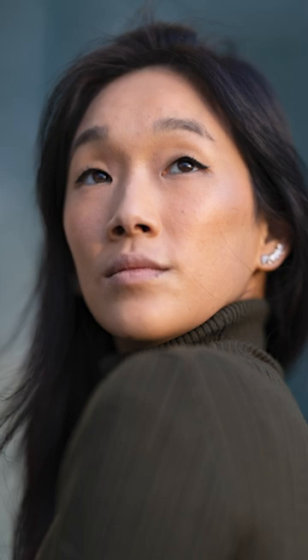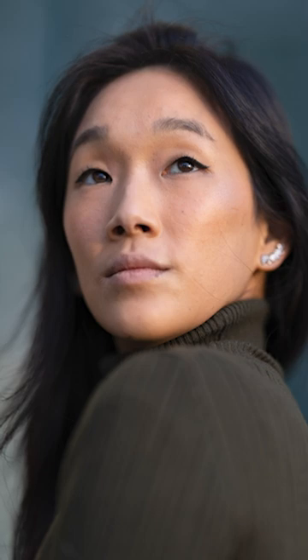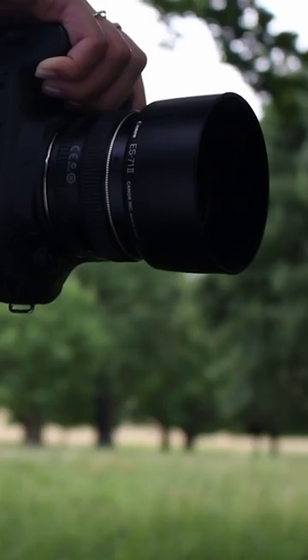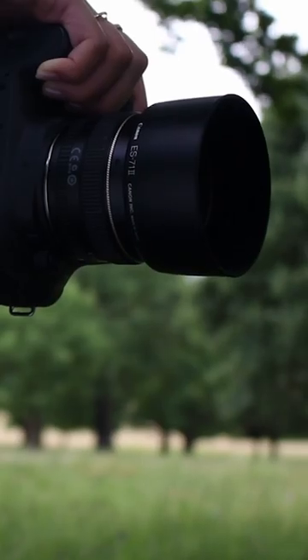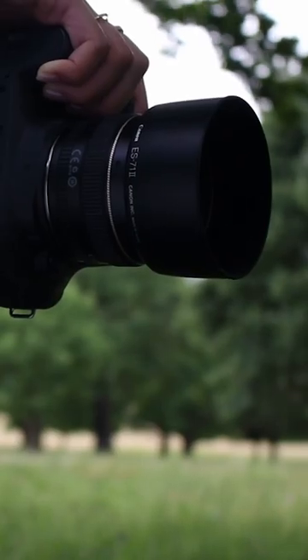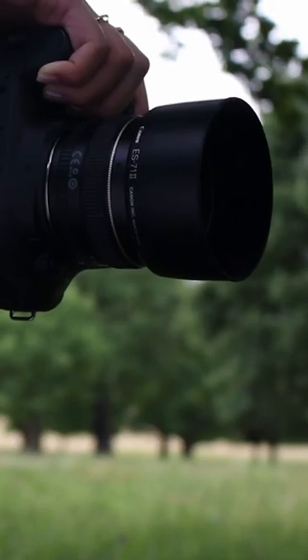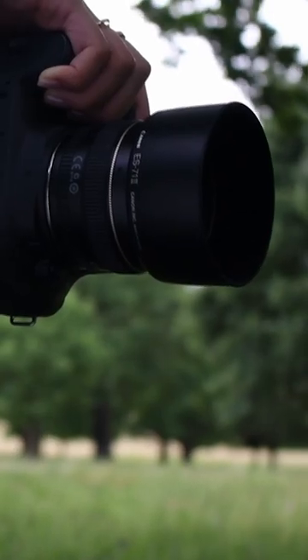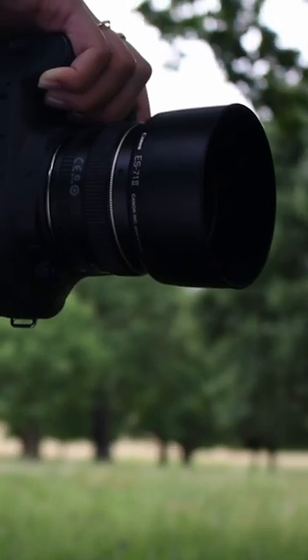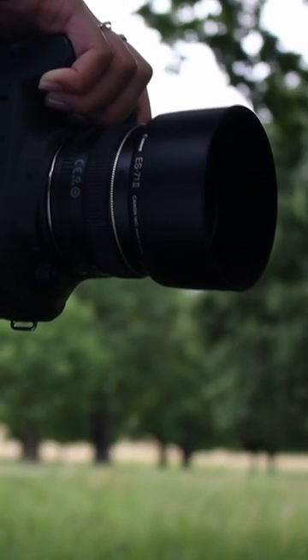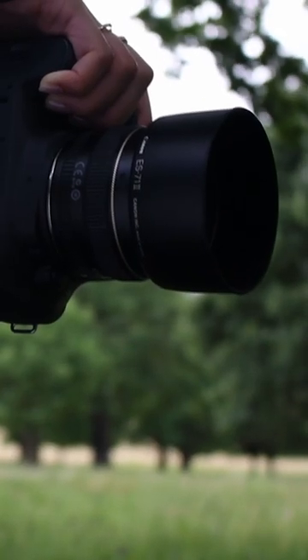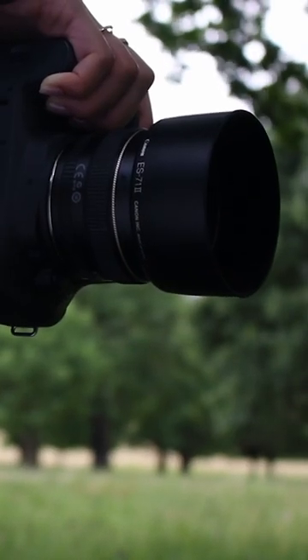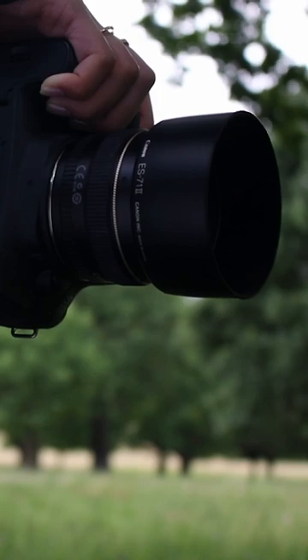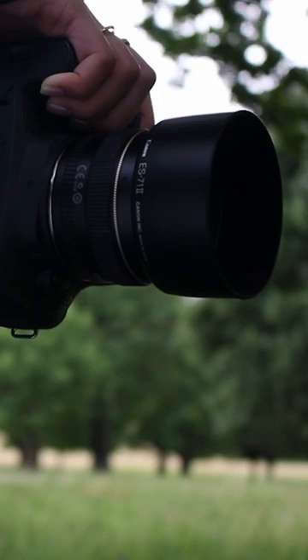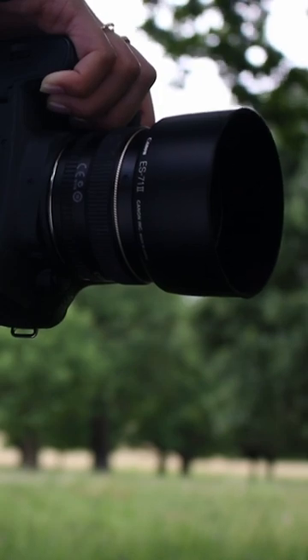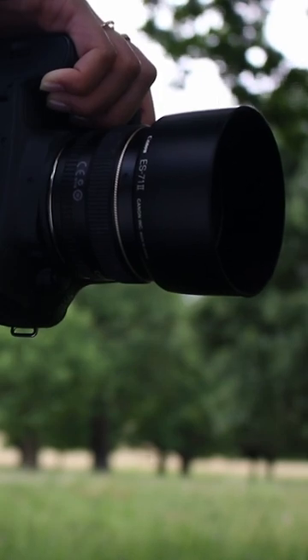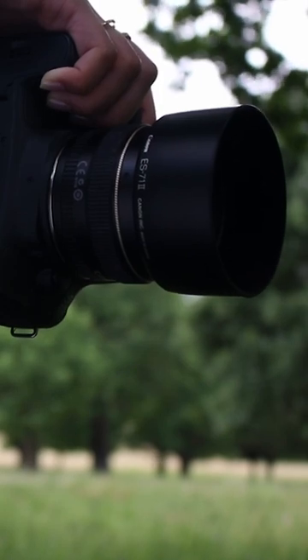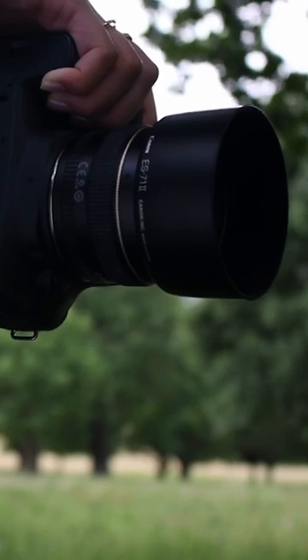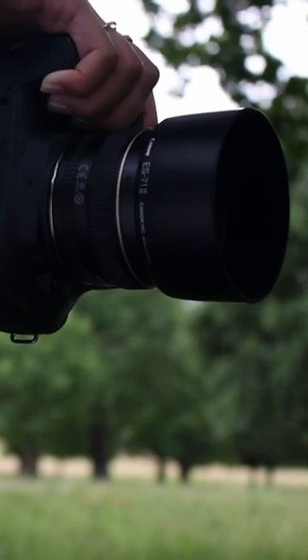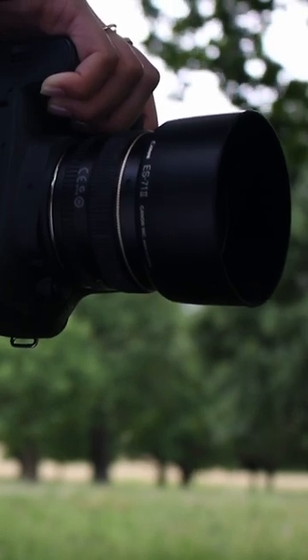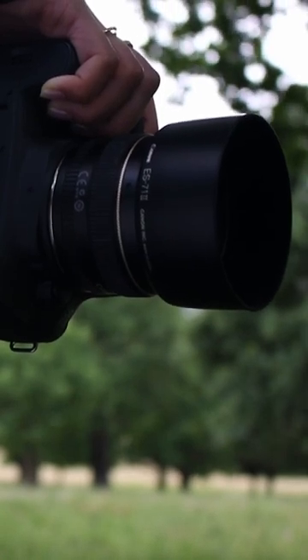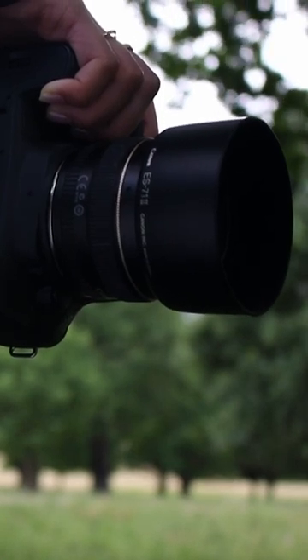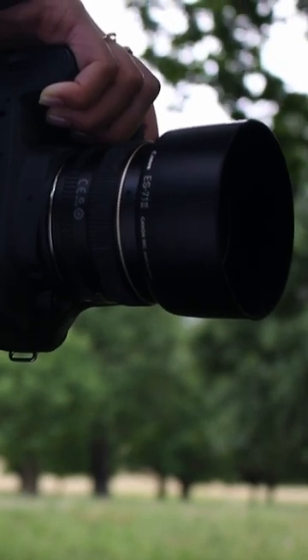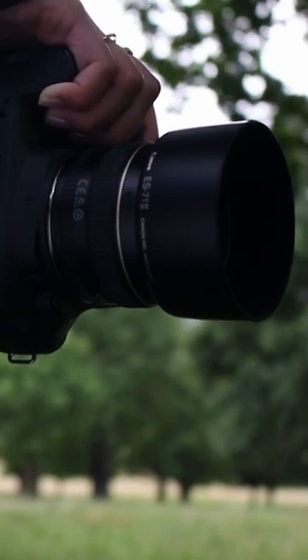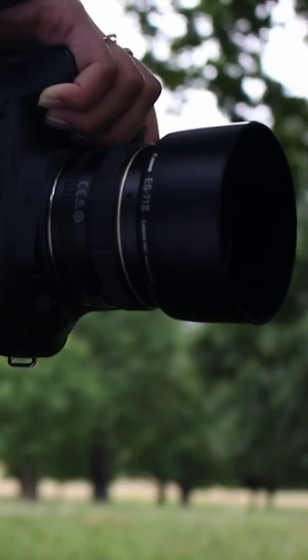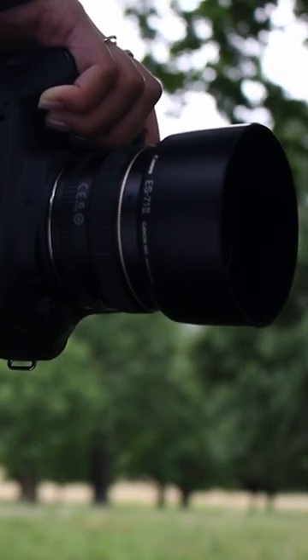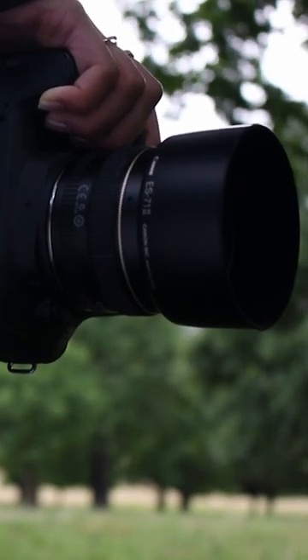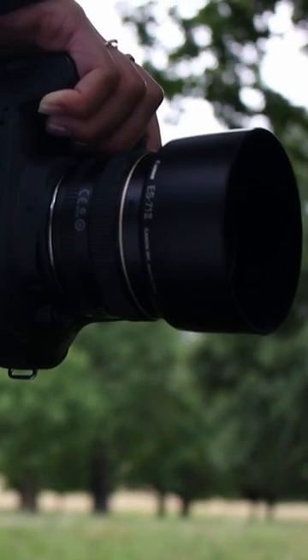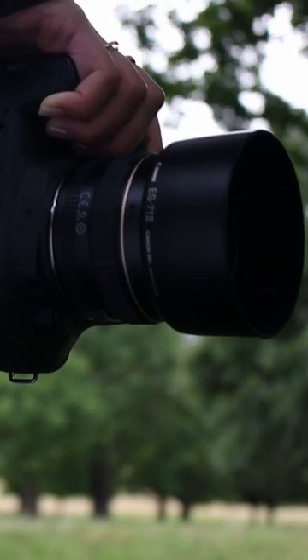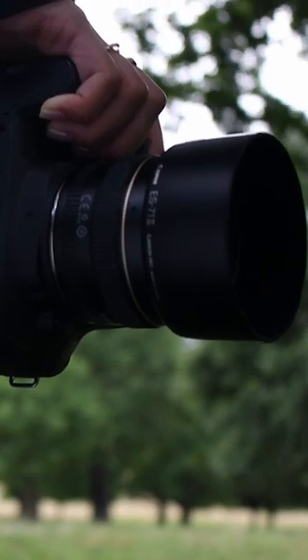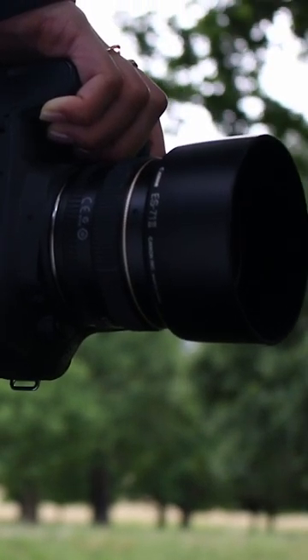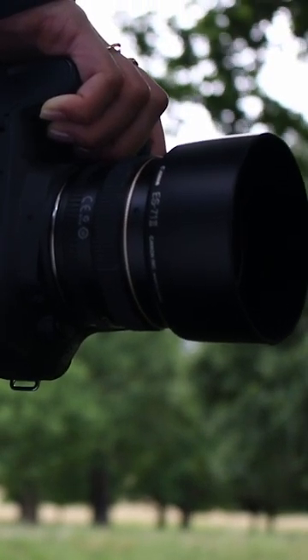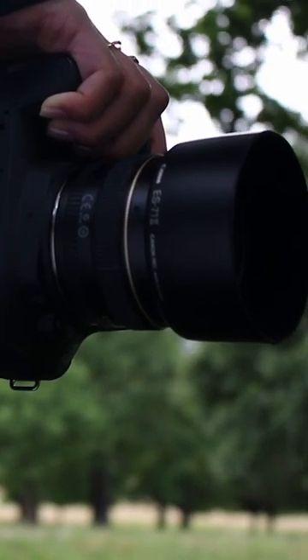The EF 50mm lens does have this issue, but again, this is not something that most people will notice.